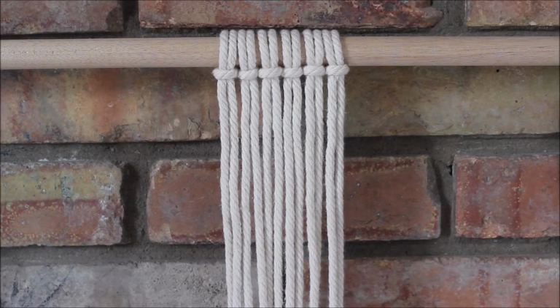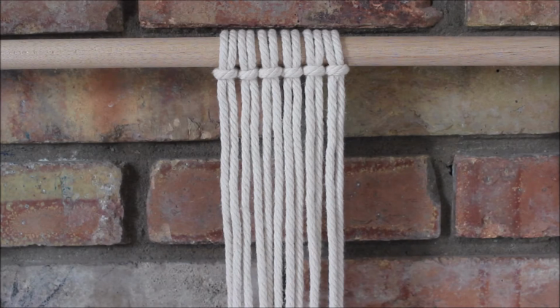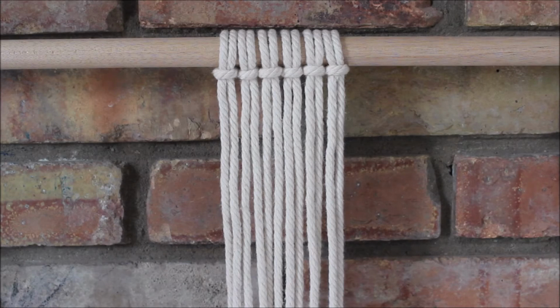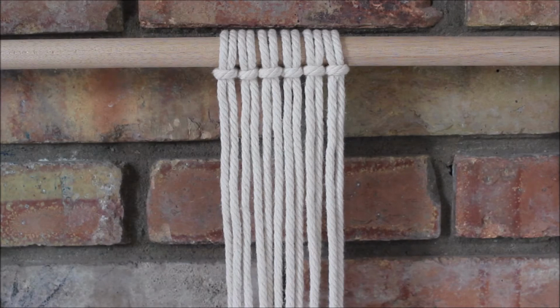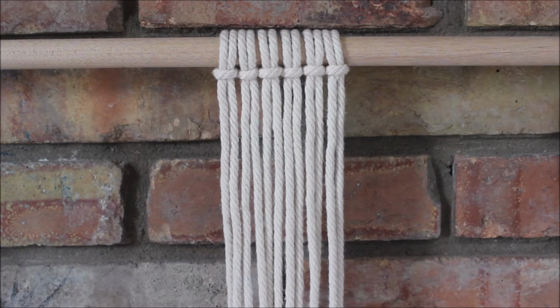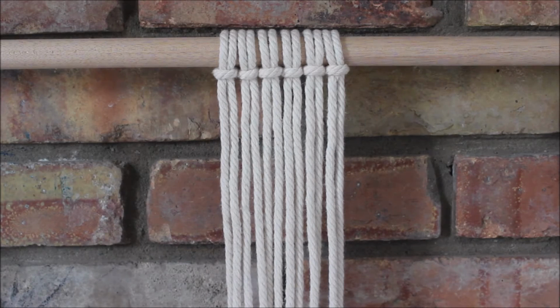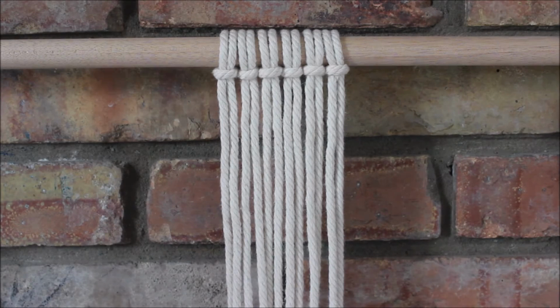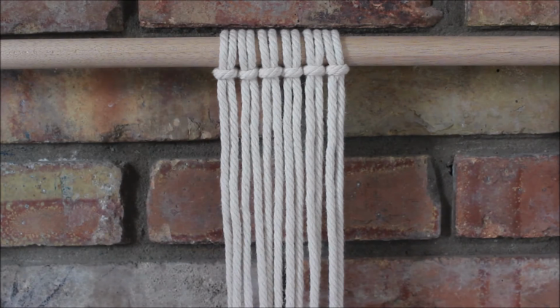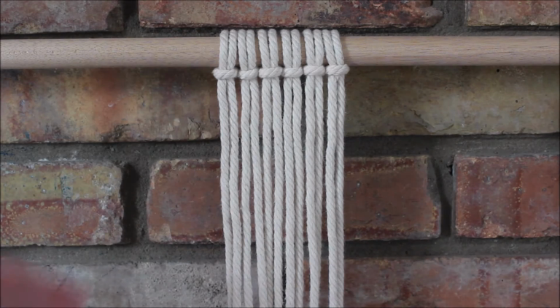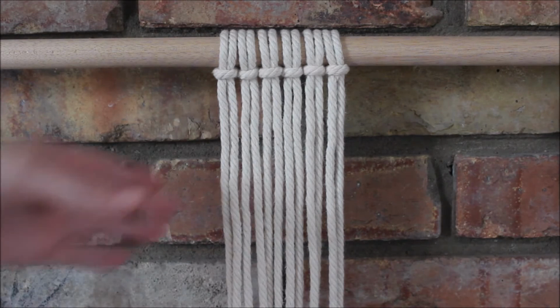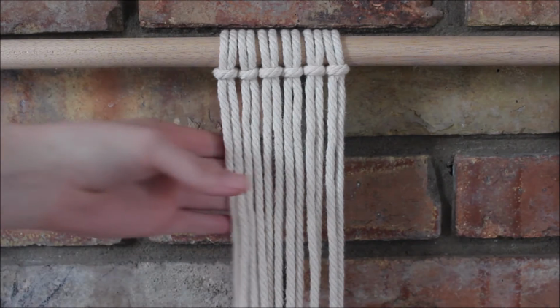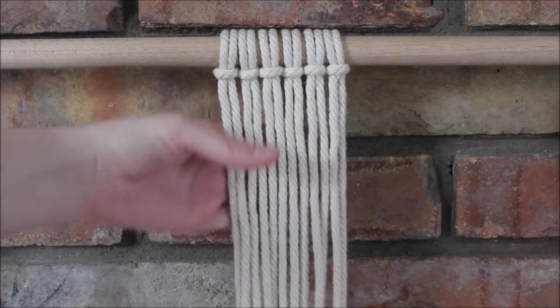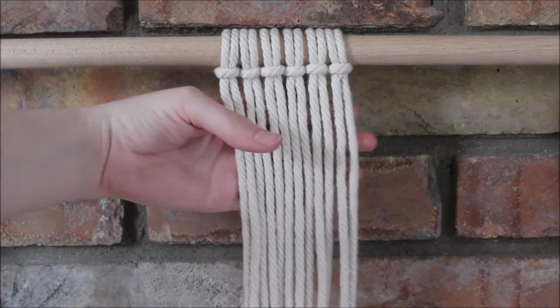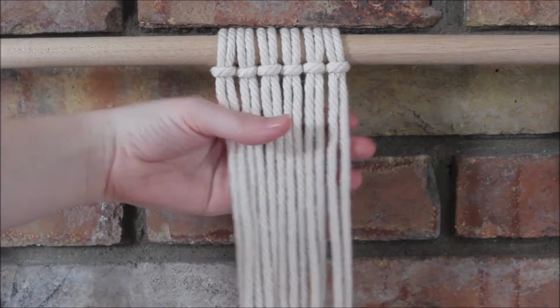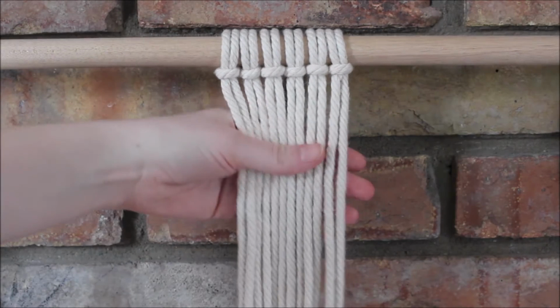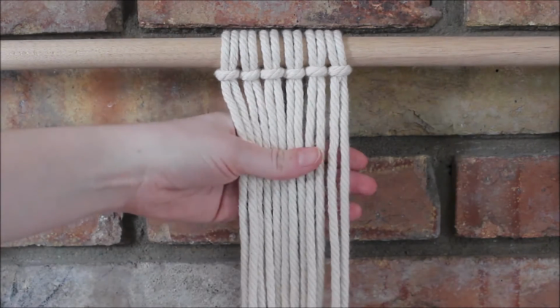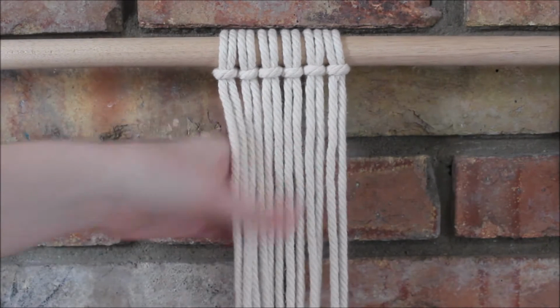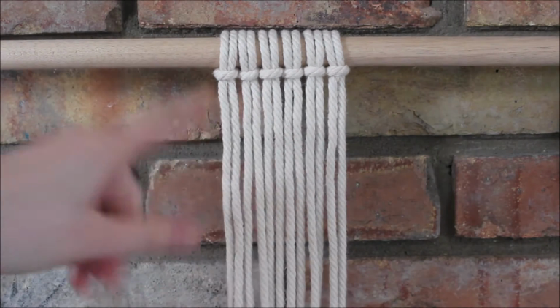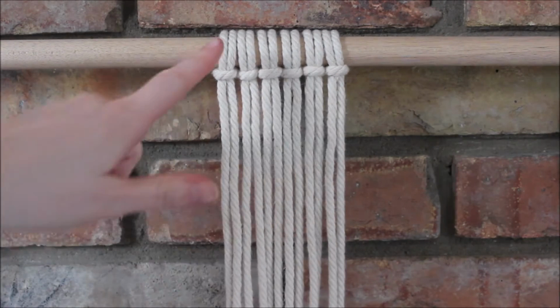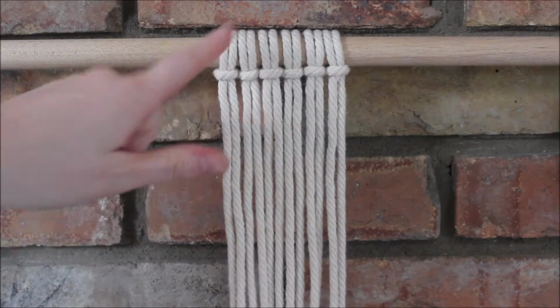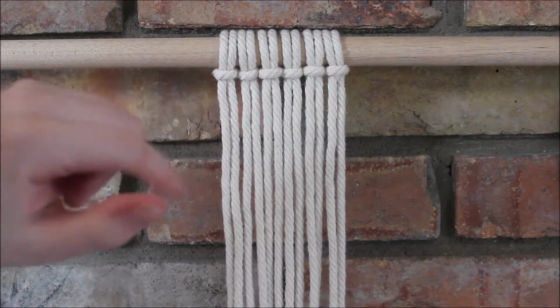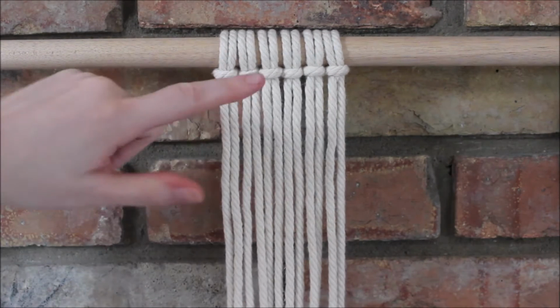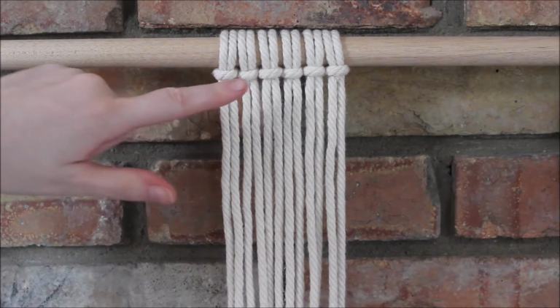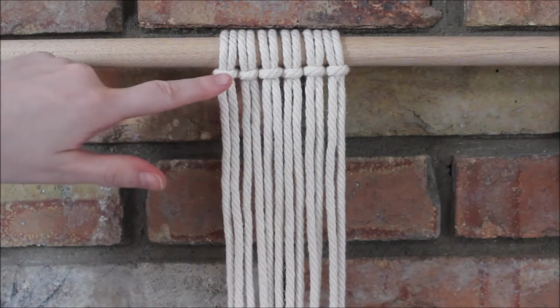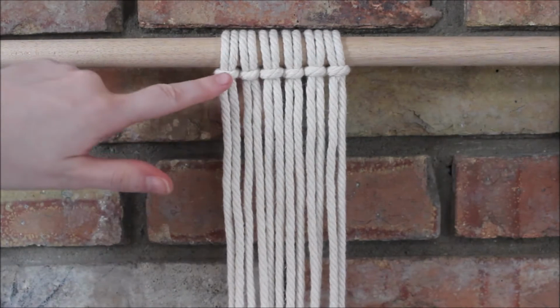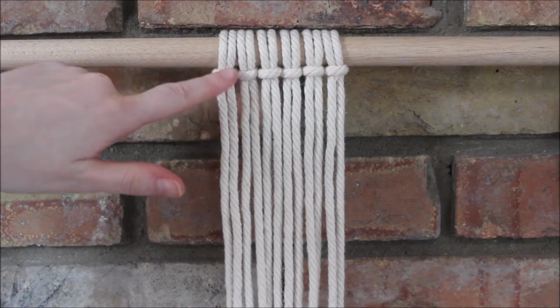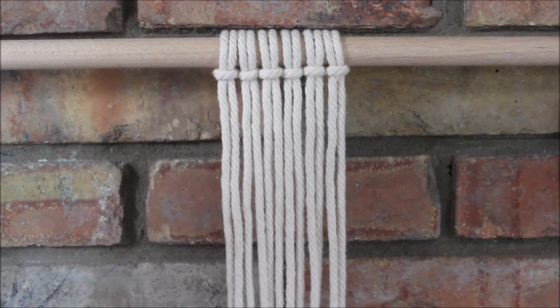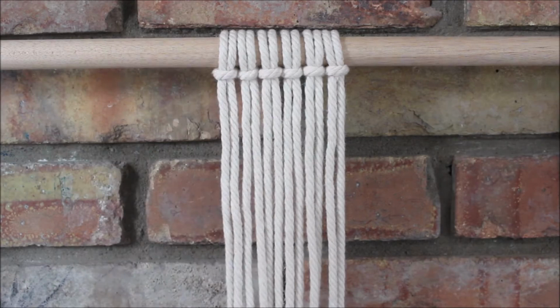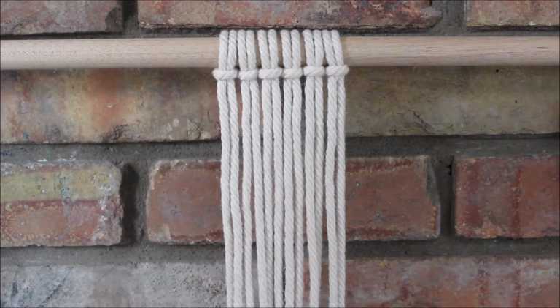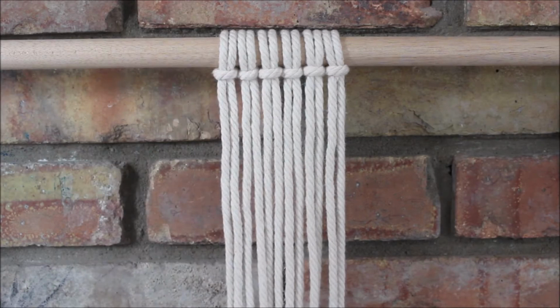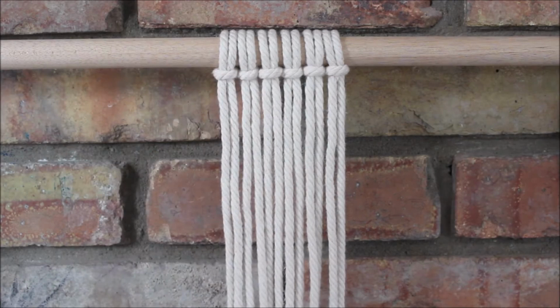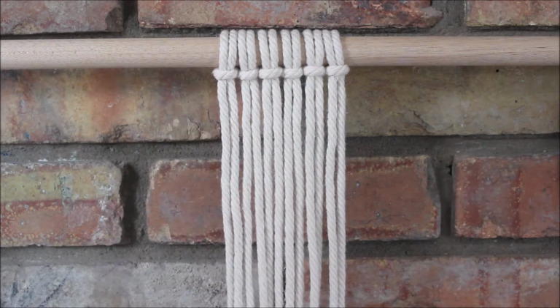To begin you're just going to need to attach six ropes to a dowel rod using a lark's head knot.